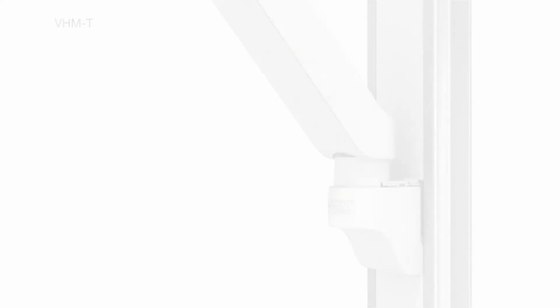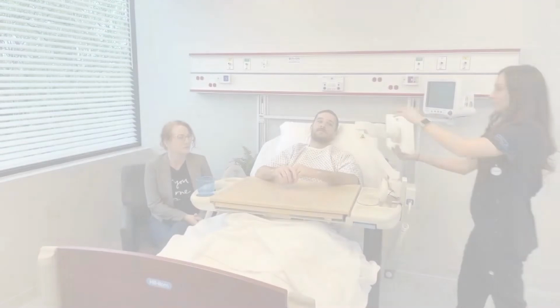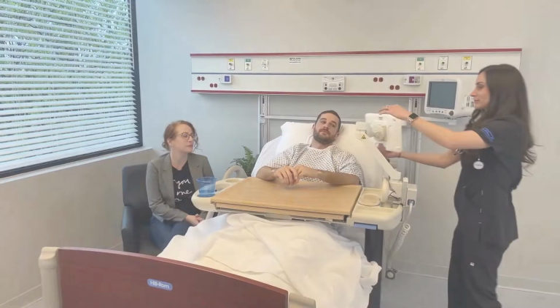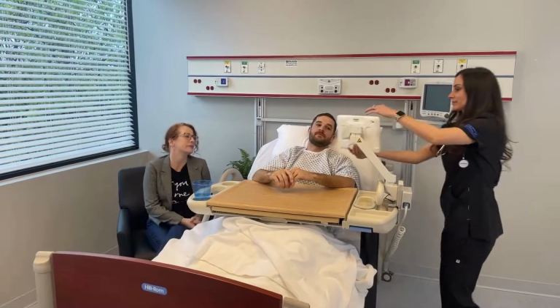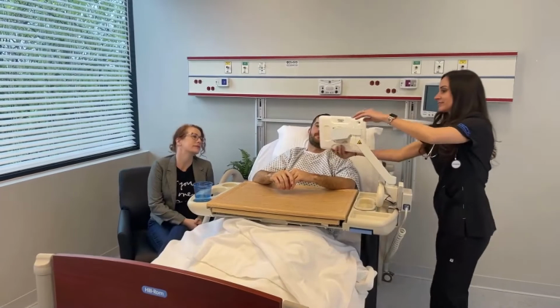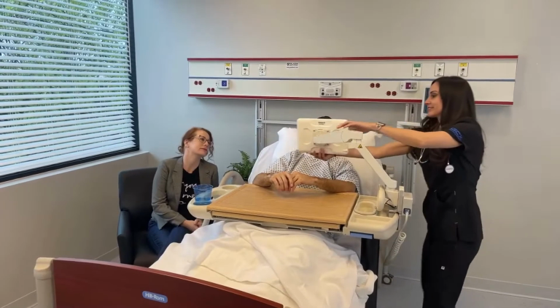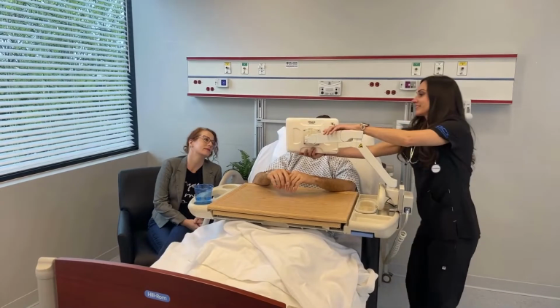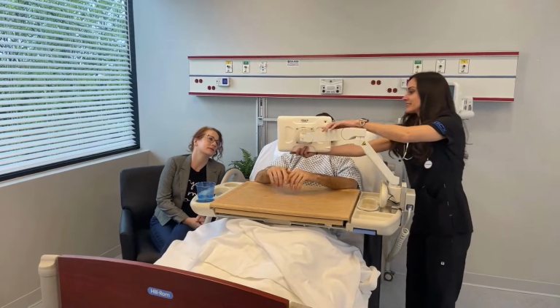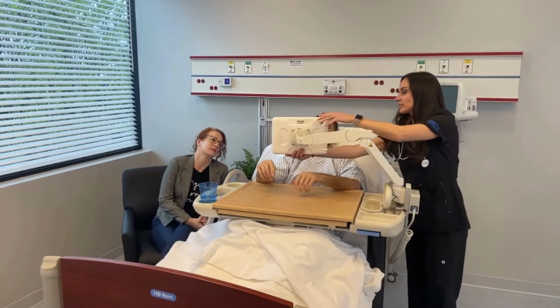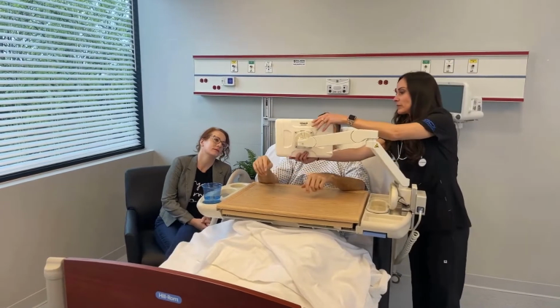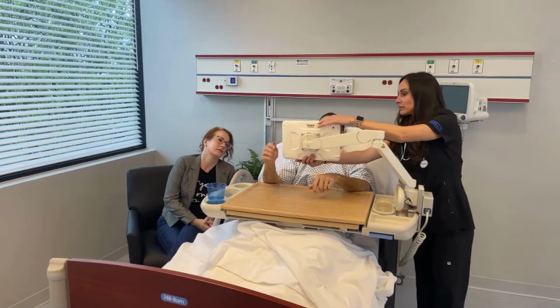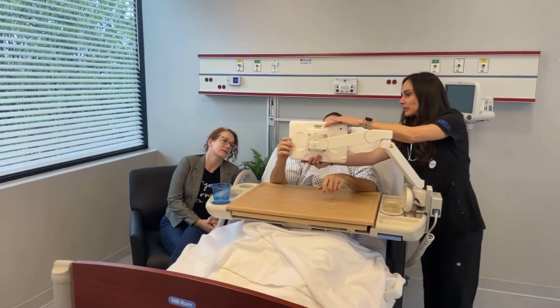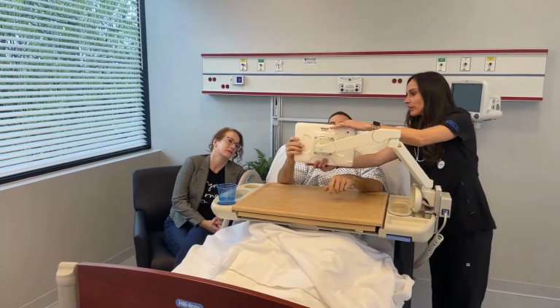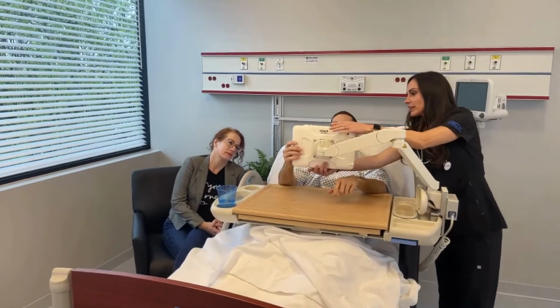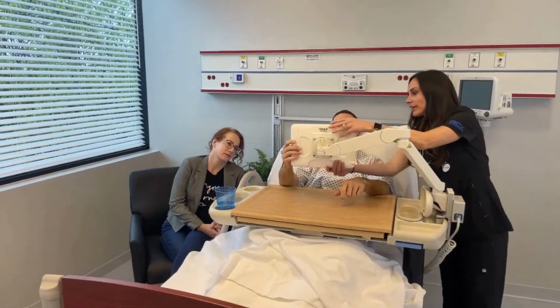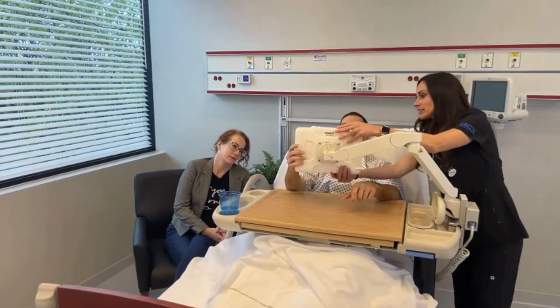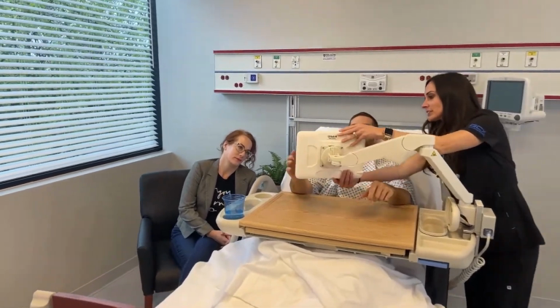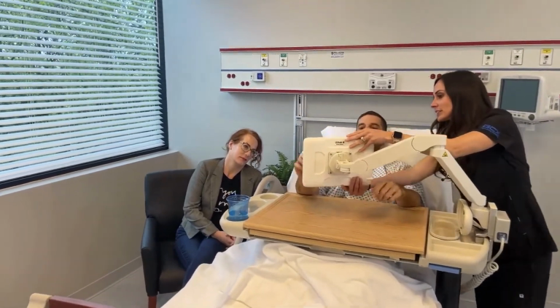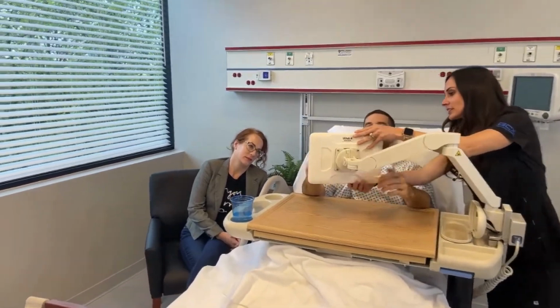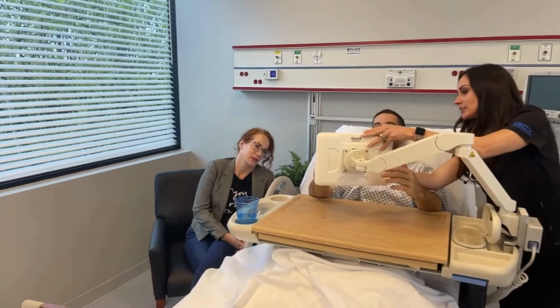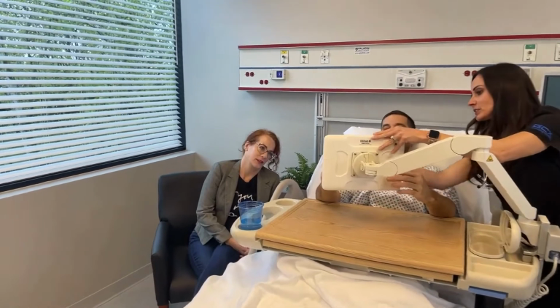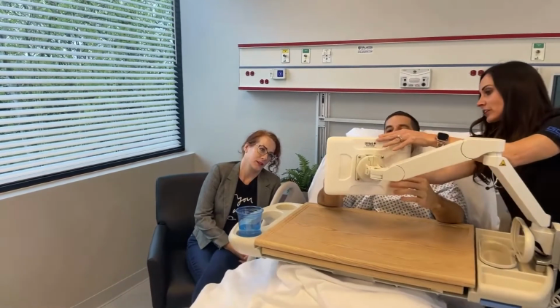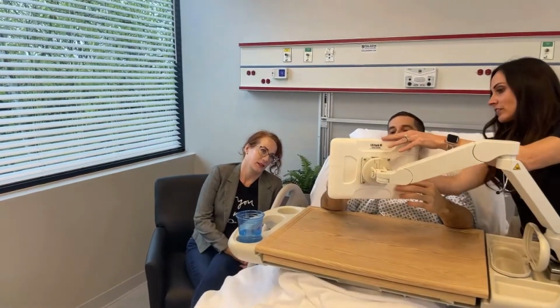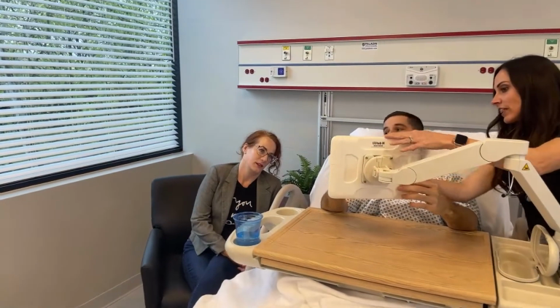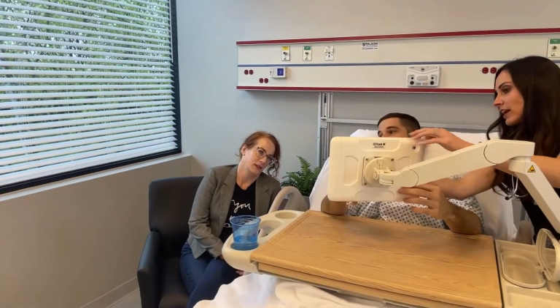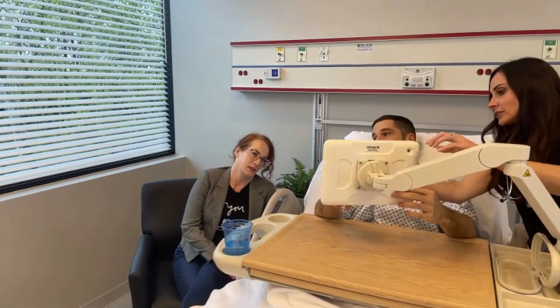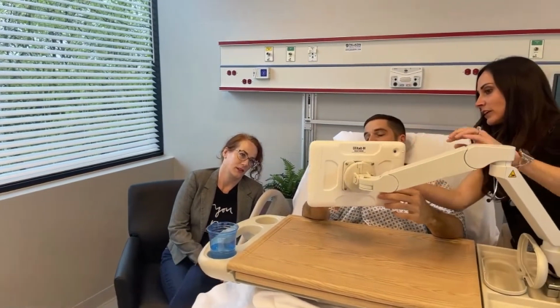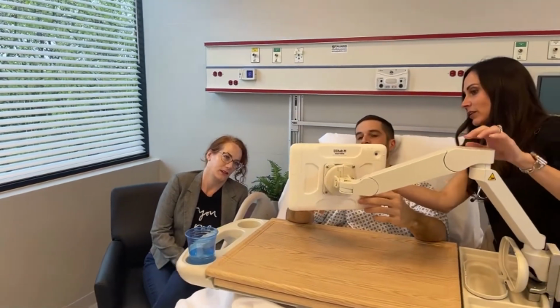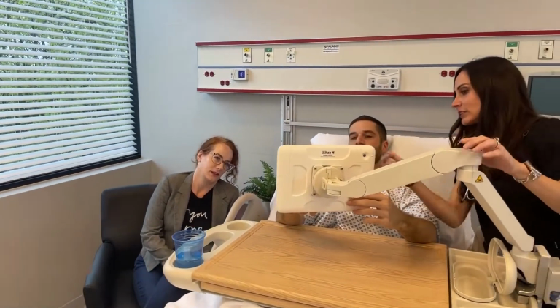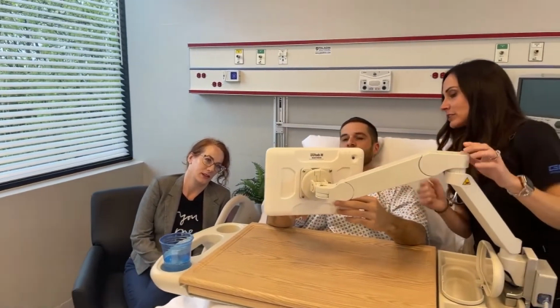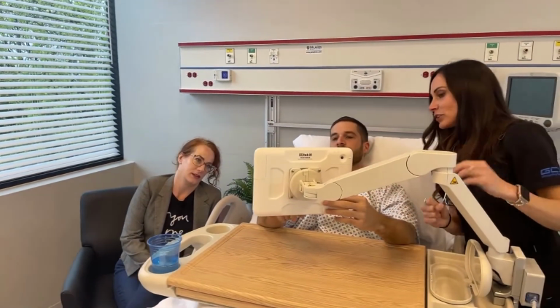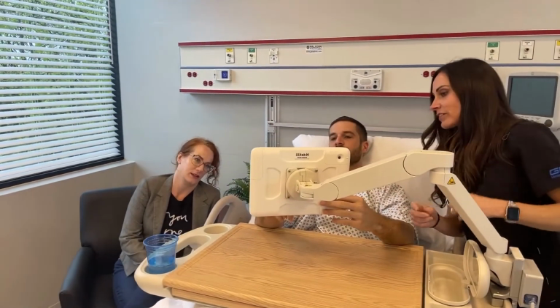The variable height arm is available with or without an extension for optimal reach, allowing you to accommodate multiple users.